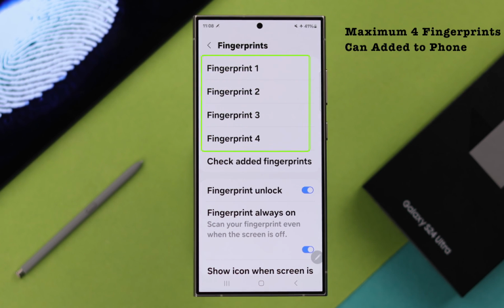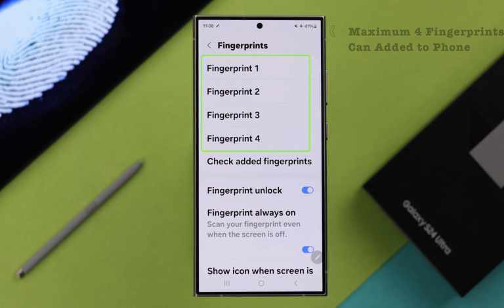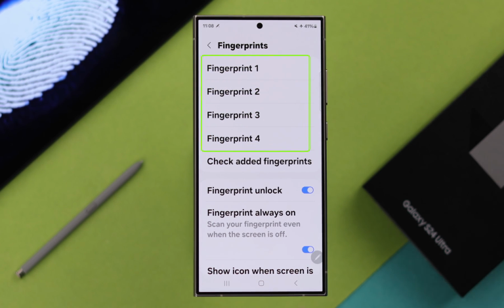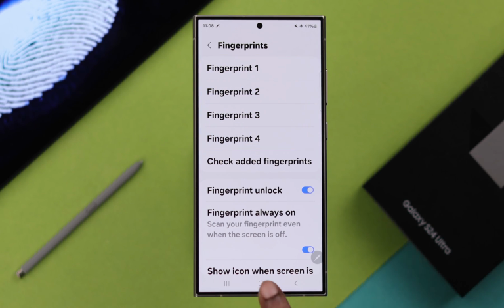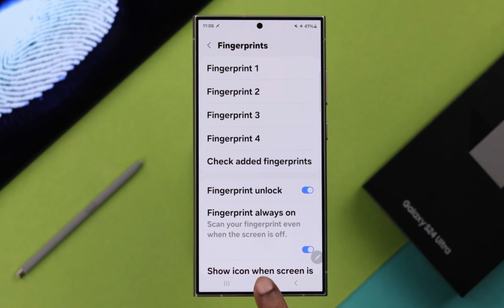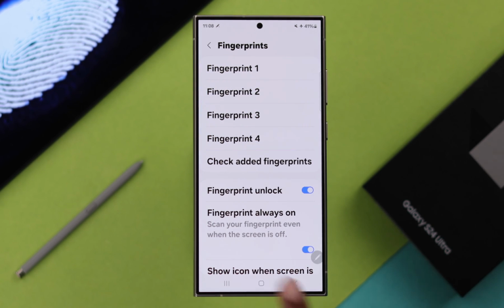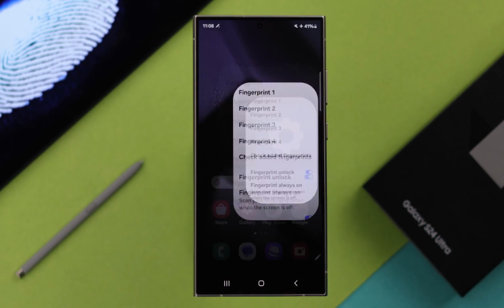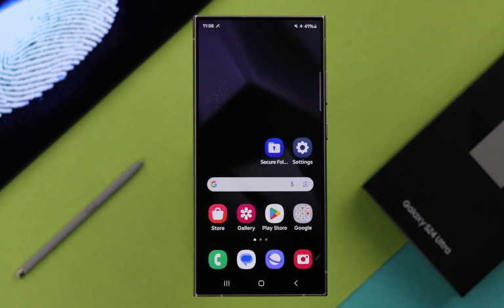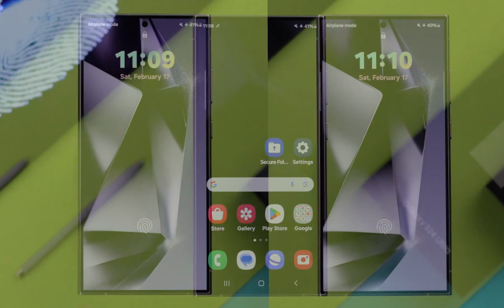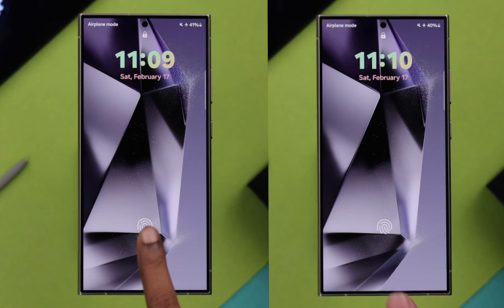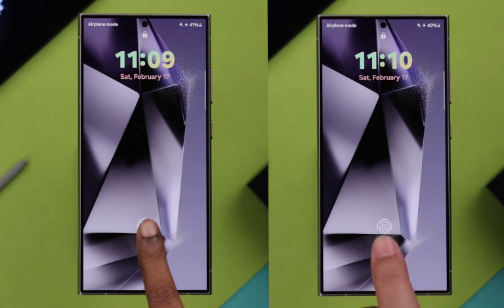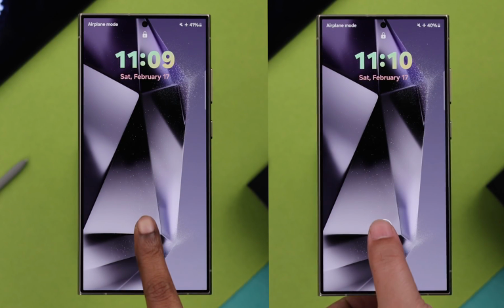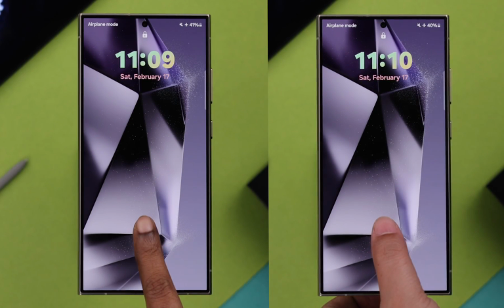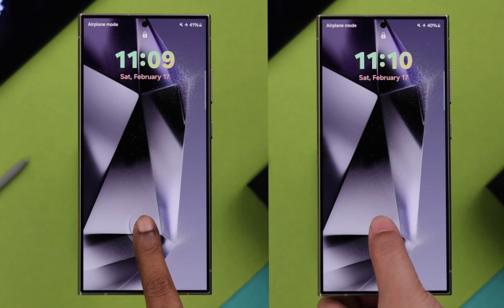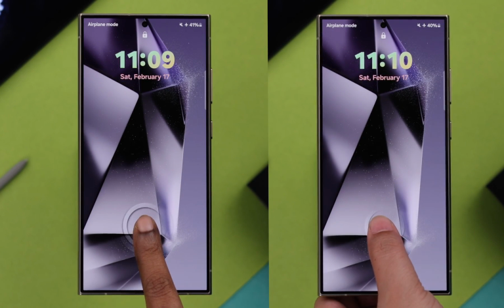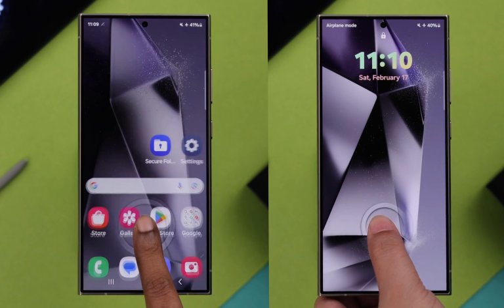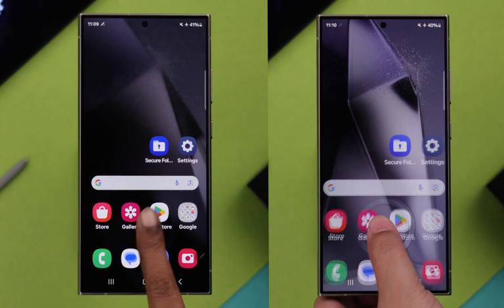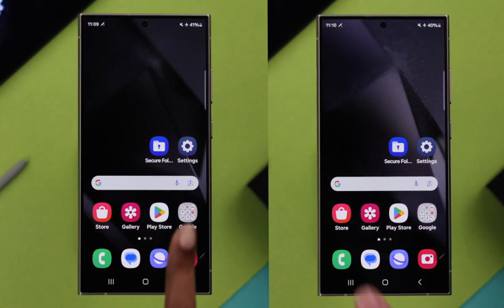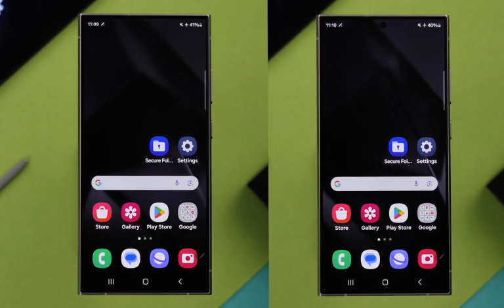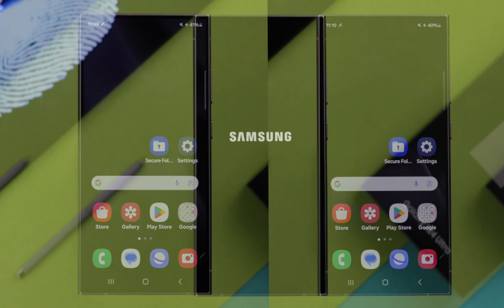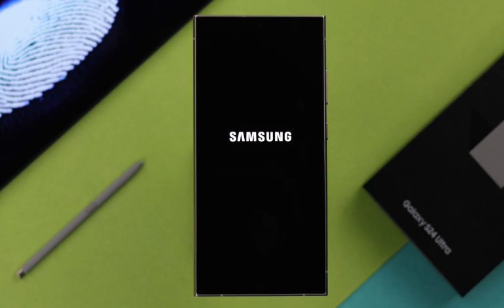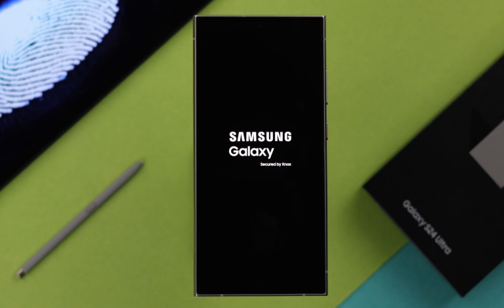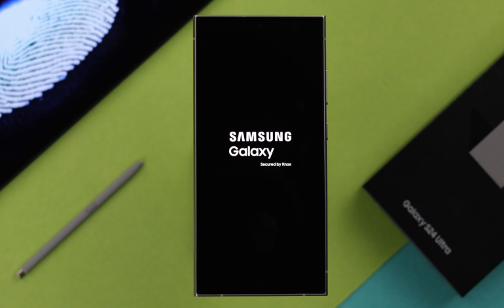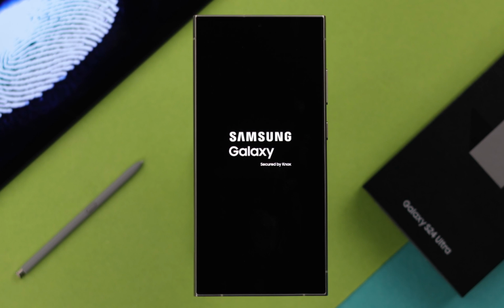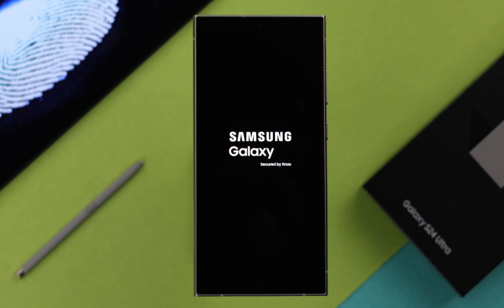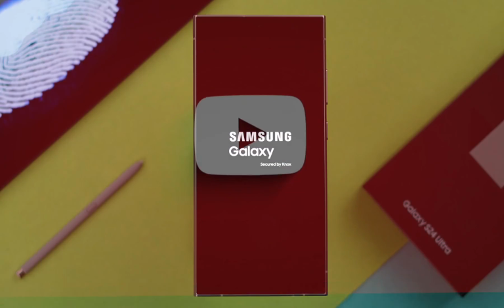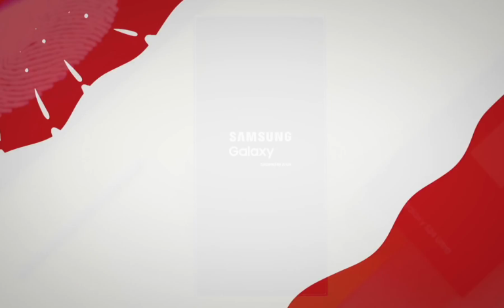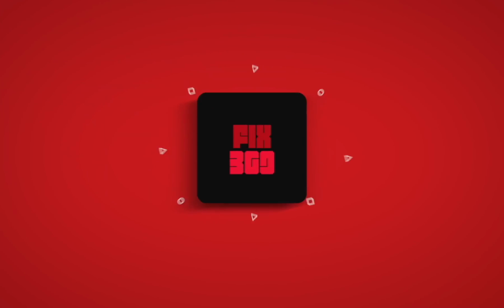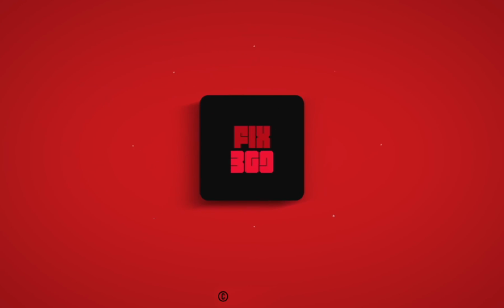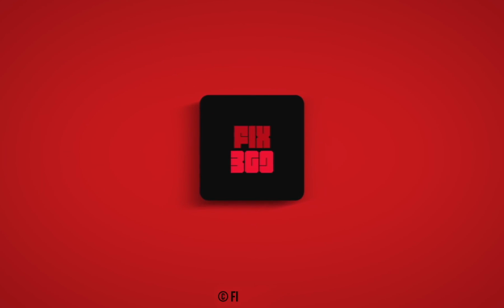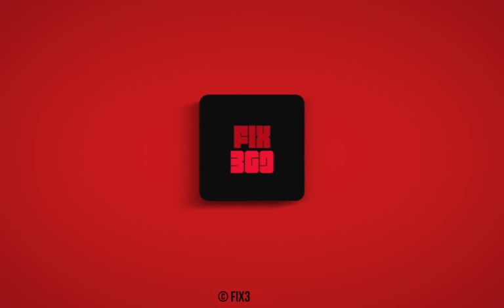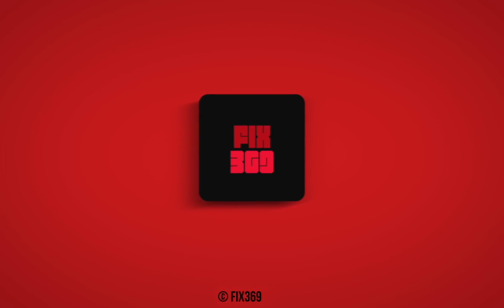So that's how you can create multiple fingerprint IDs for your Samsung Galaxy S24 series phone. Thanks for watching.